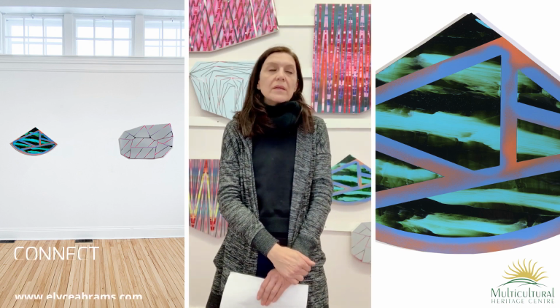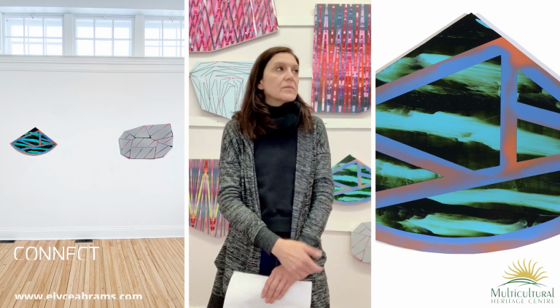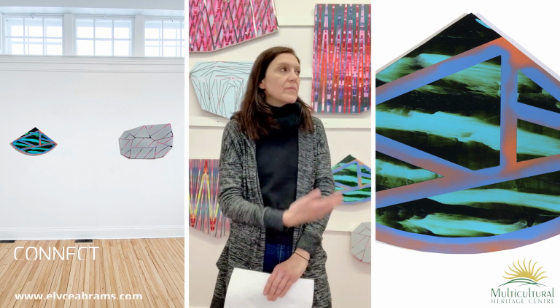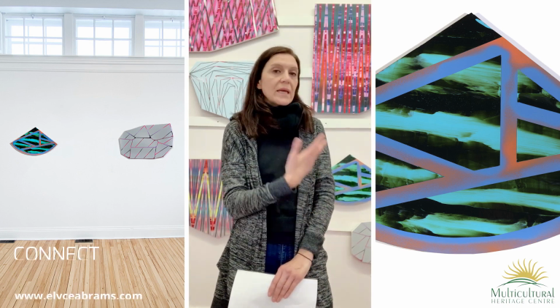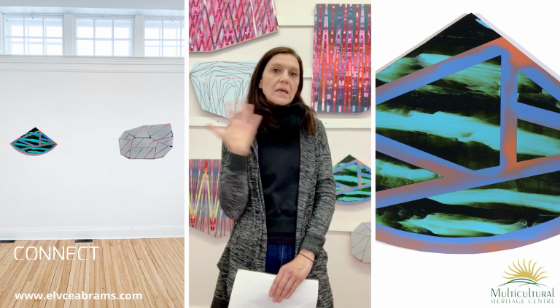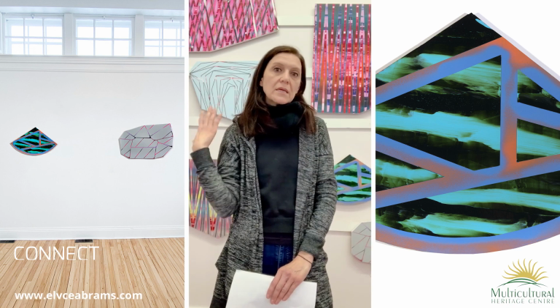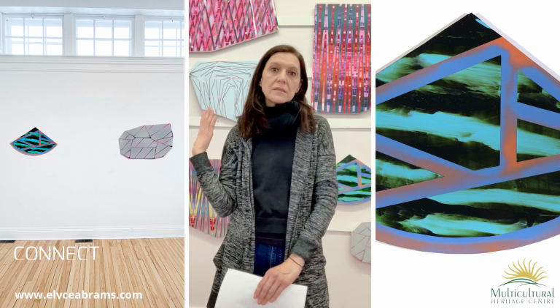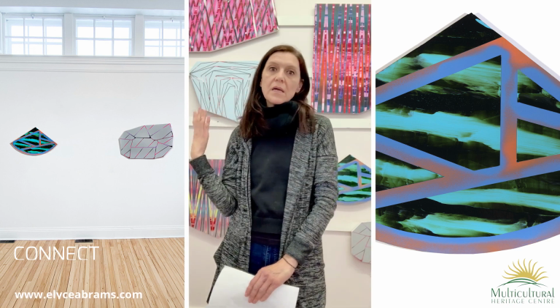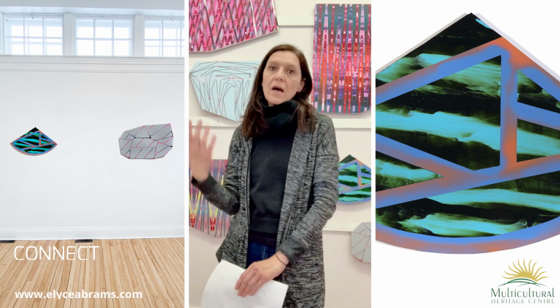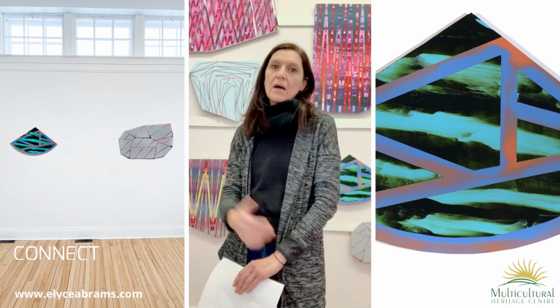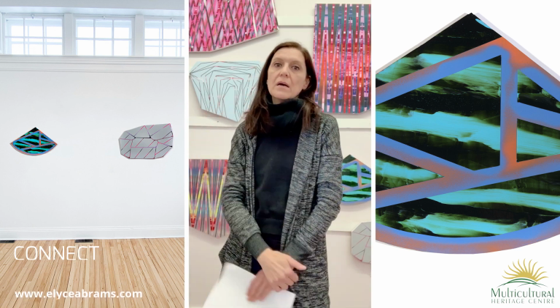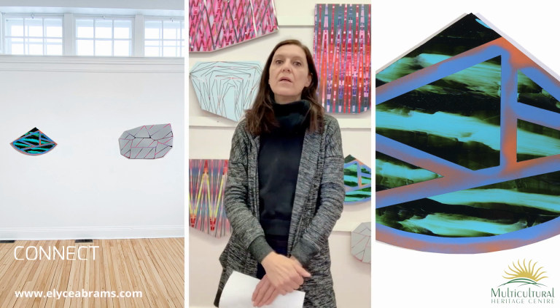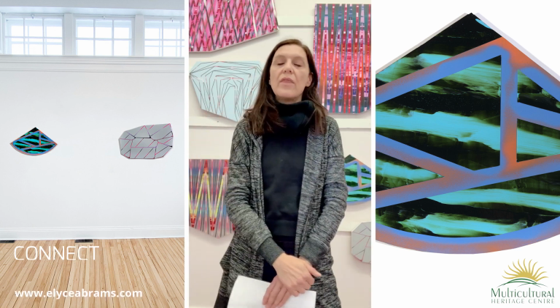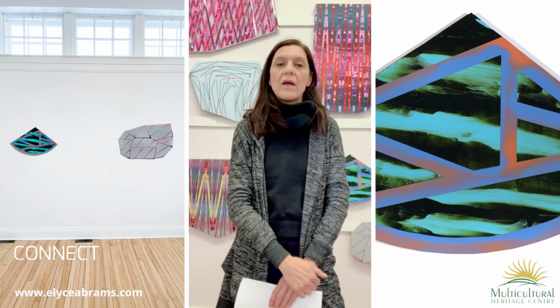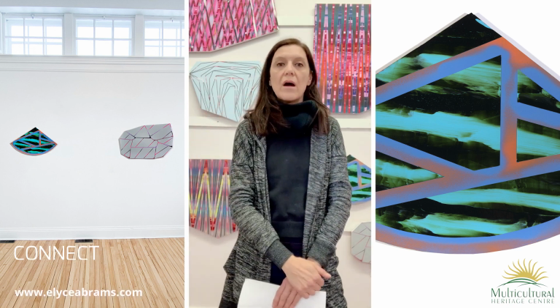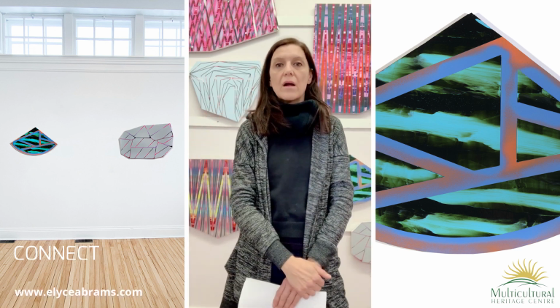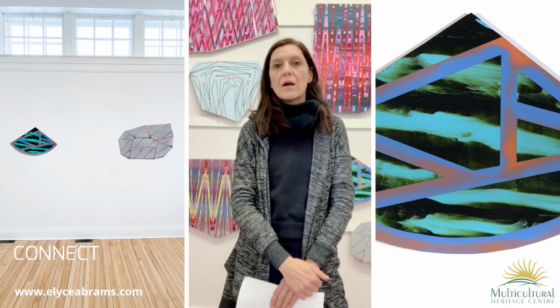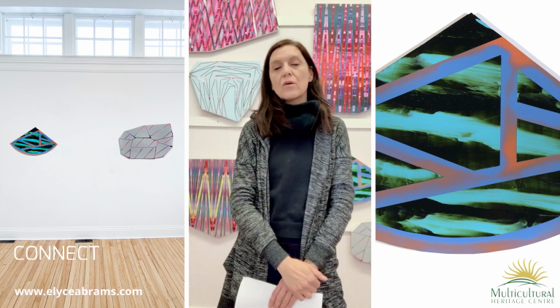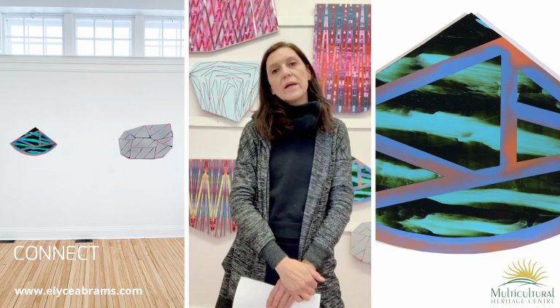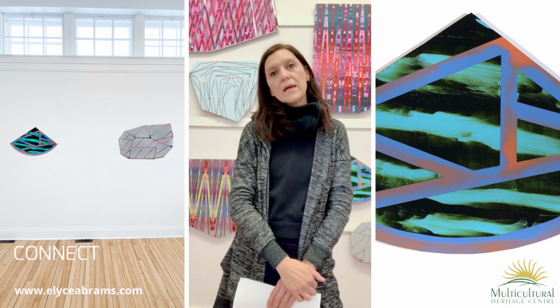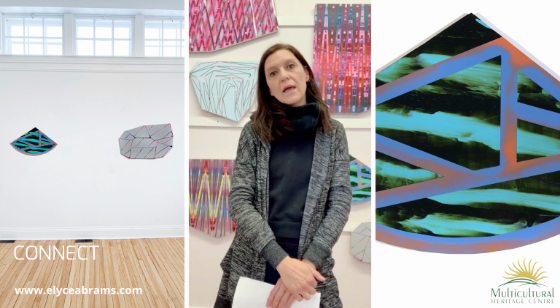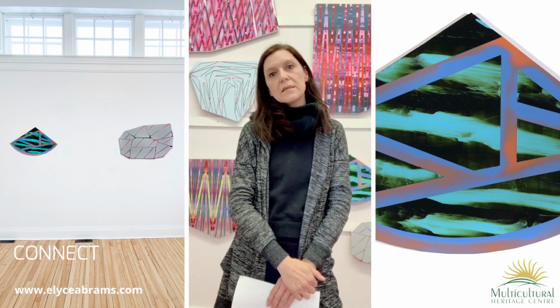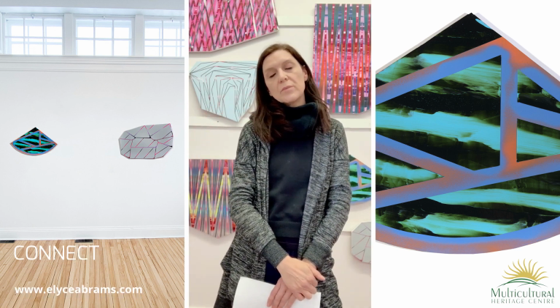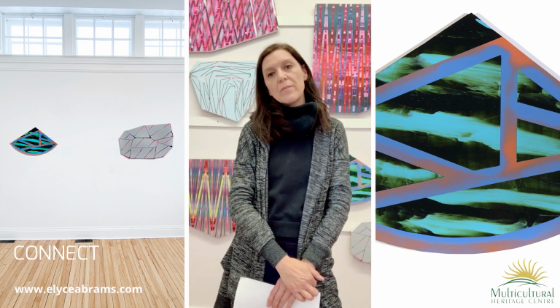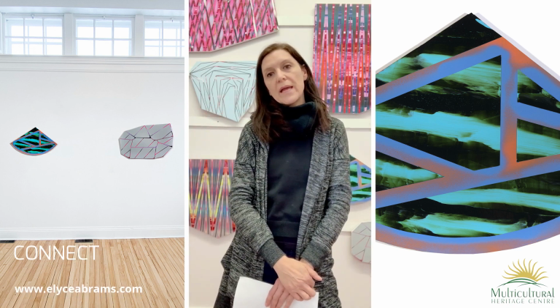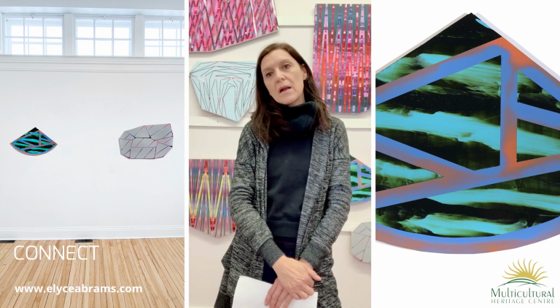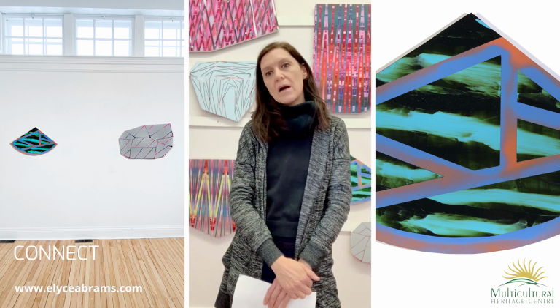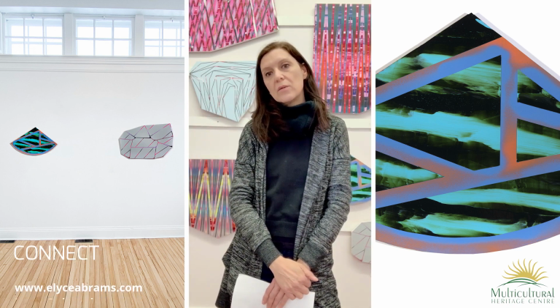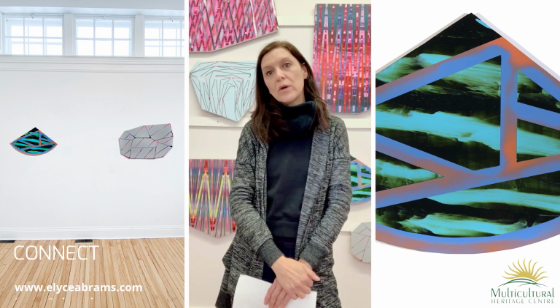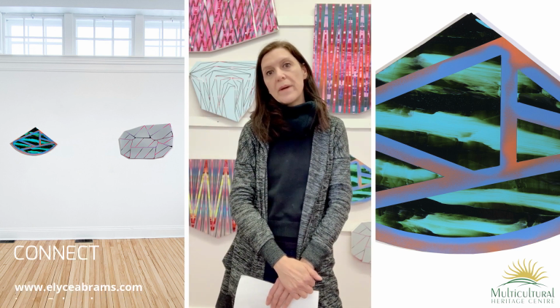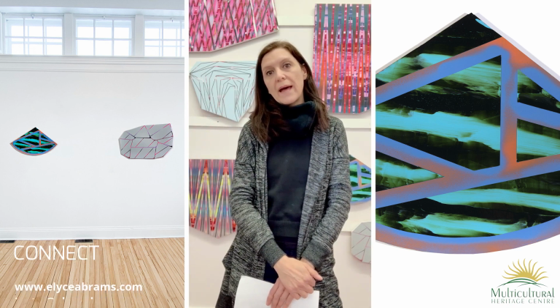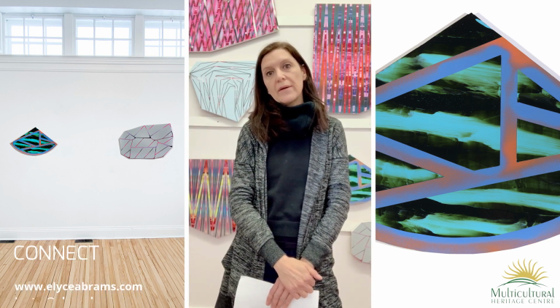These are my paintings. They are acrylic and spray paint on wood panel.